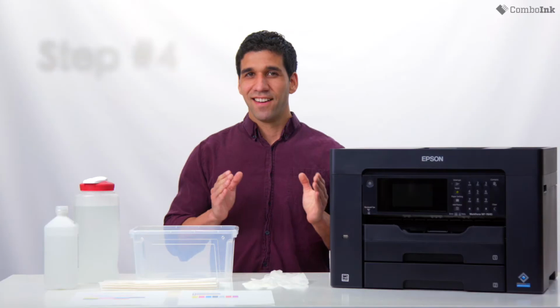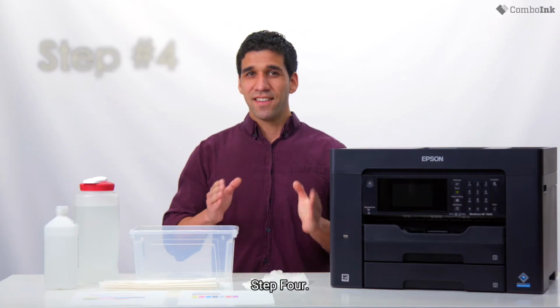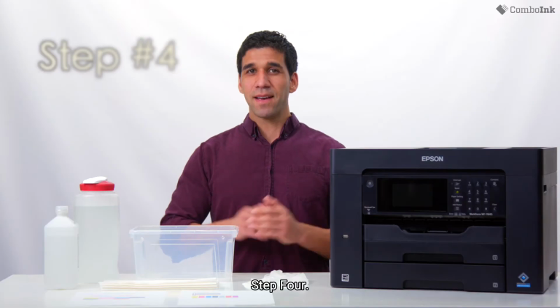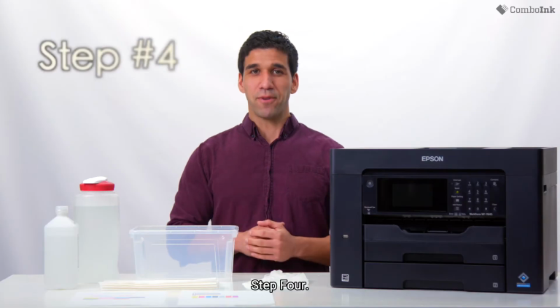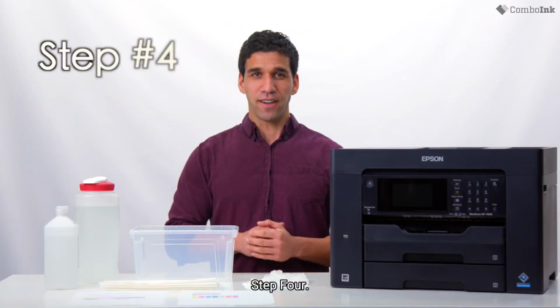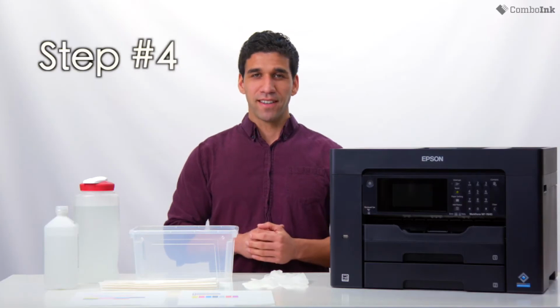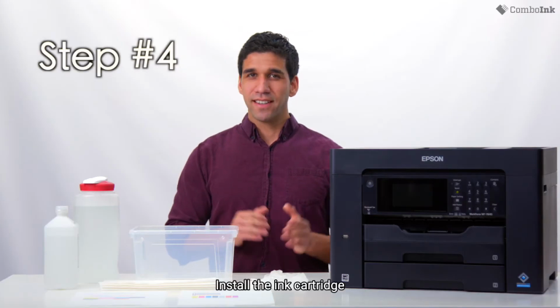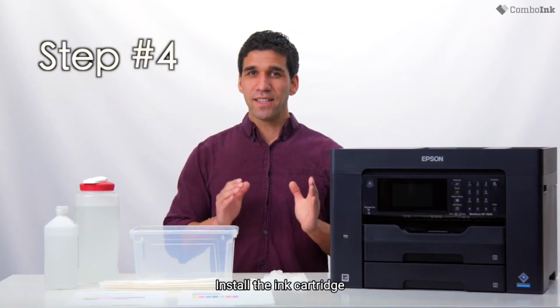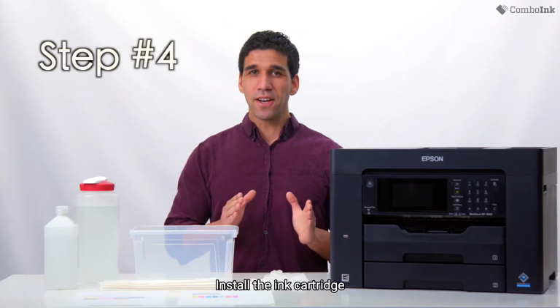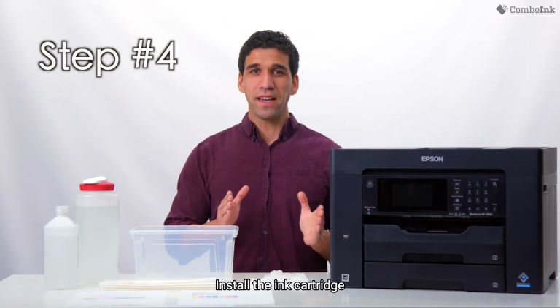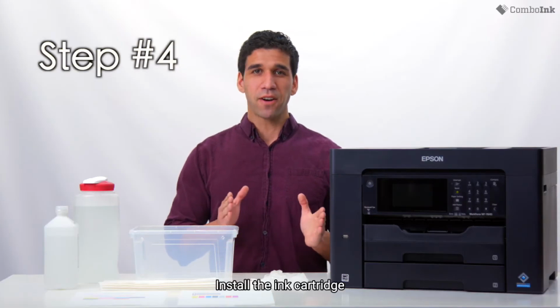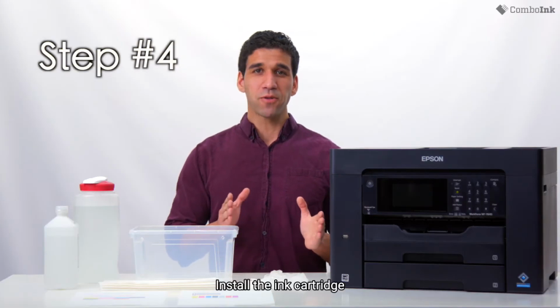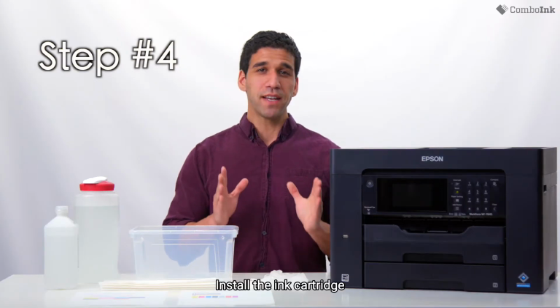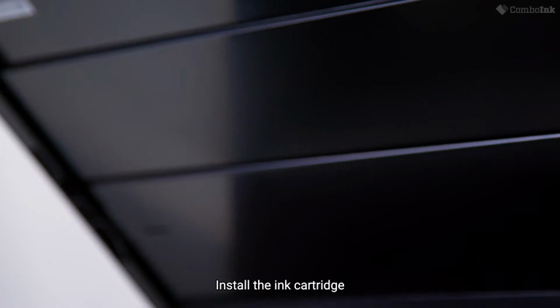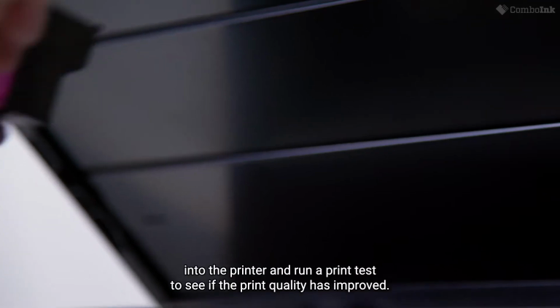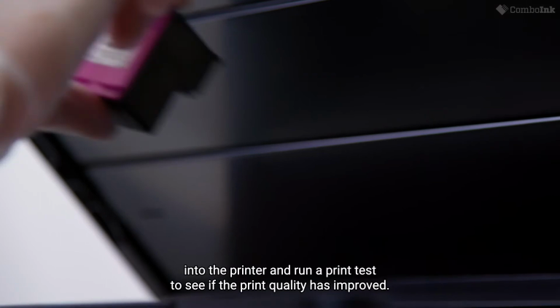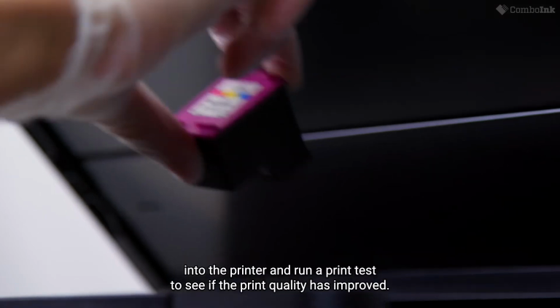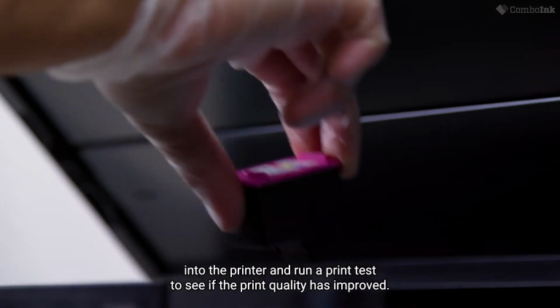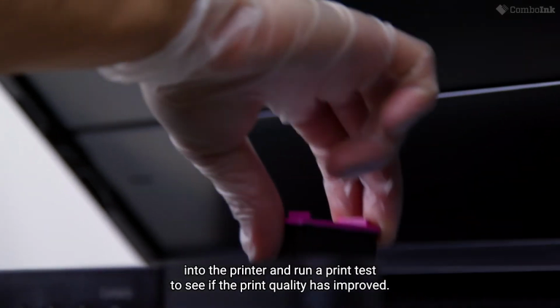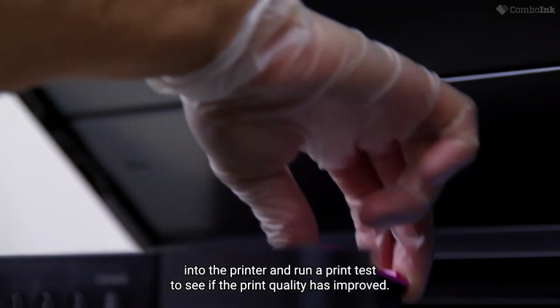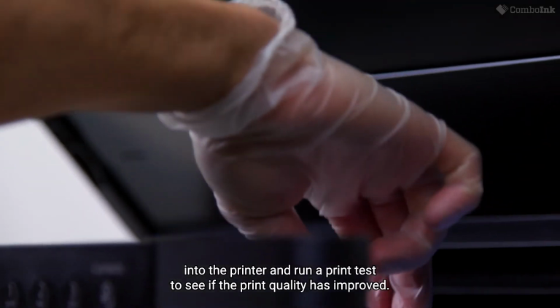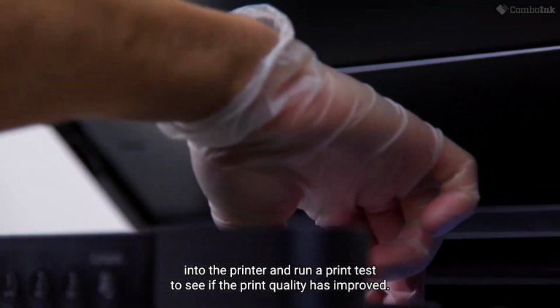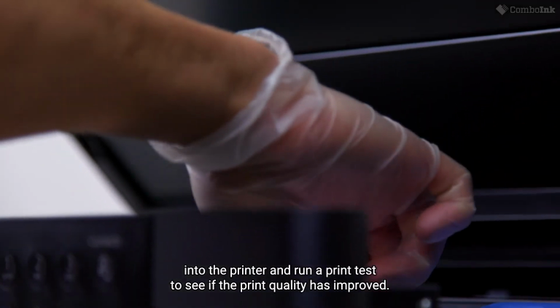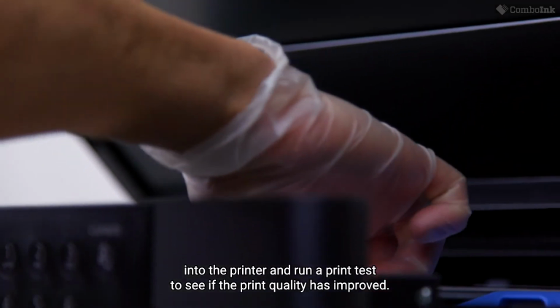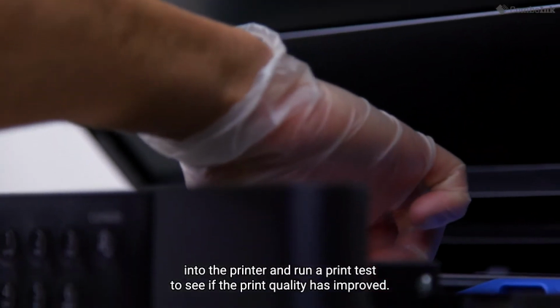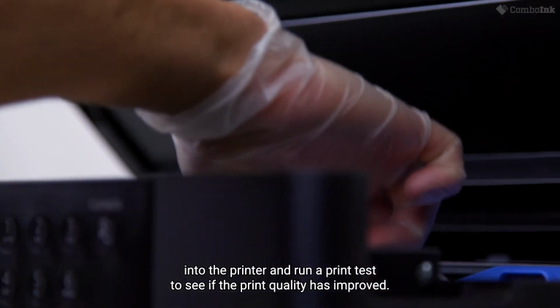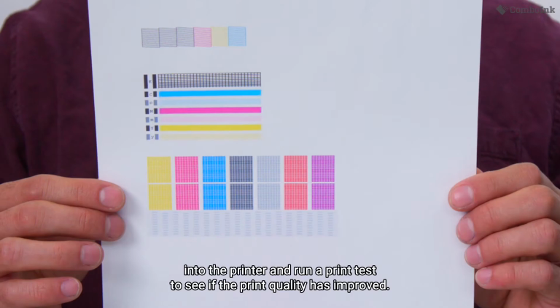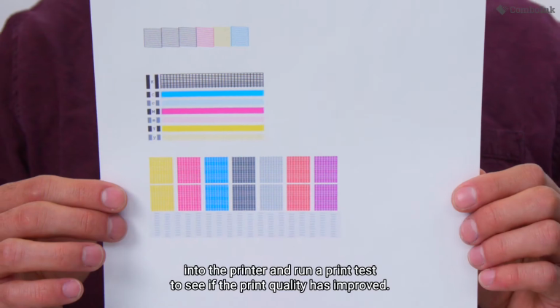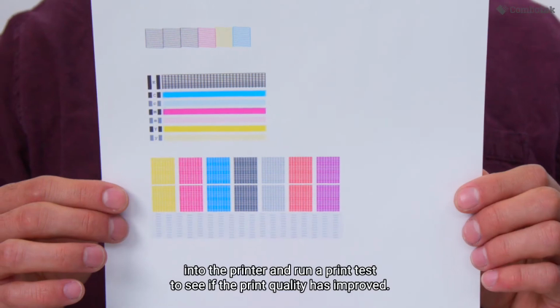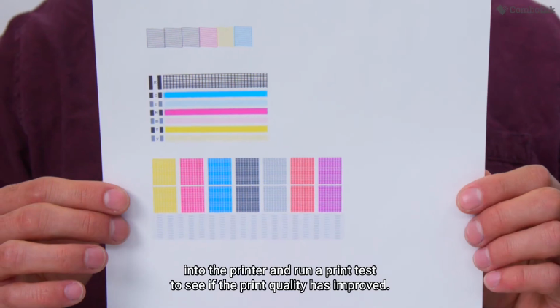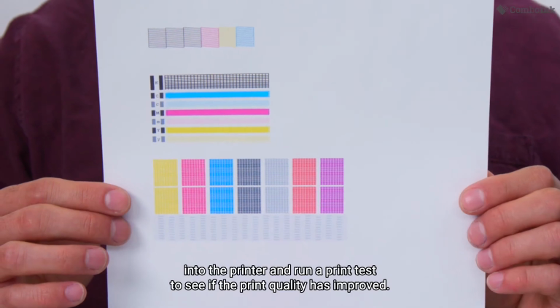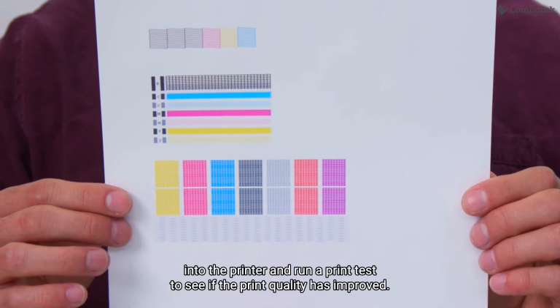Step four. Install the ink cartridge into the printer and run a print test to see if the print quality has improved.